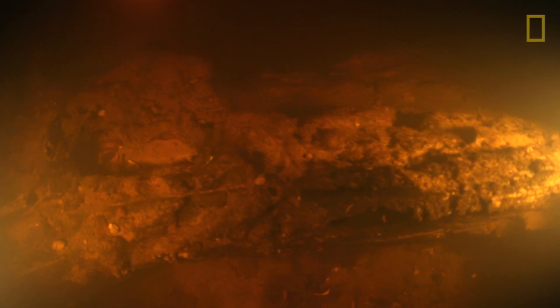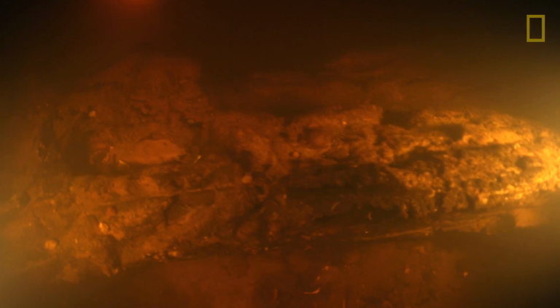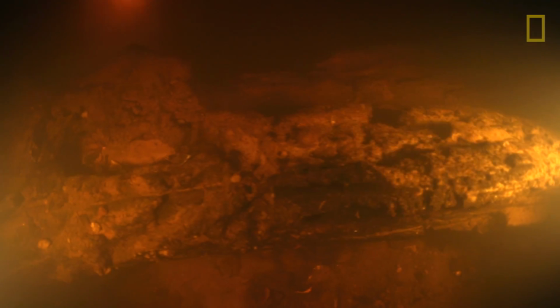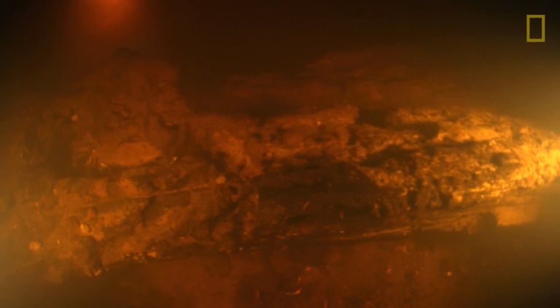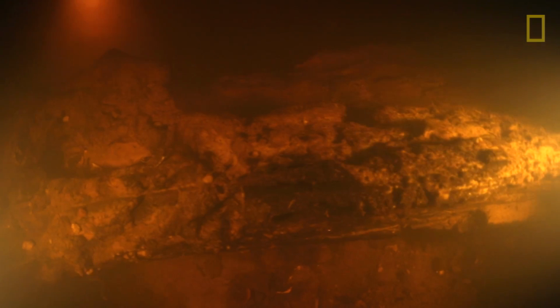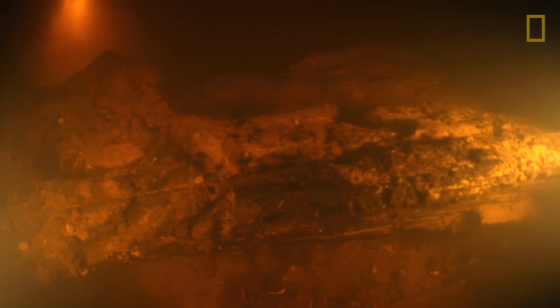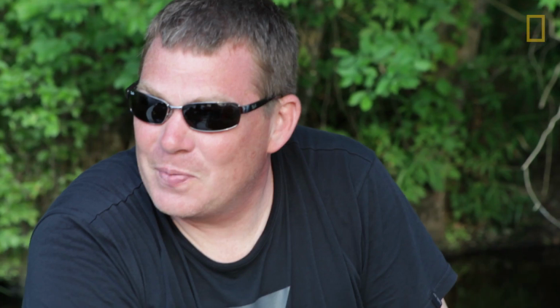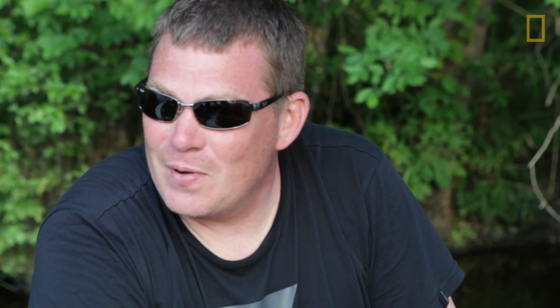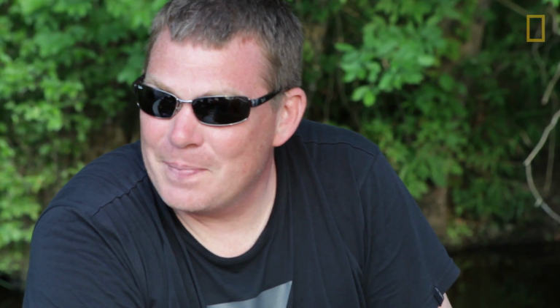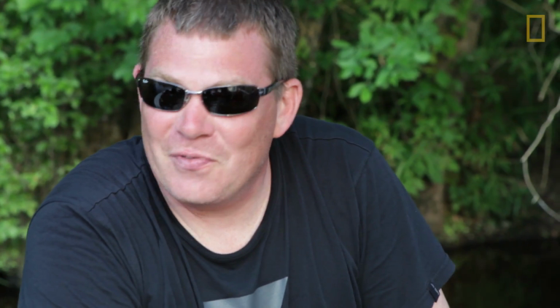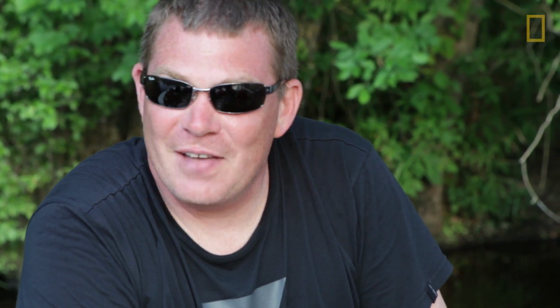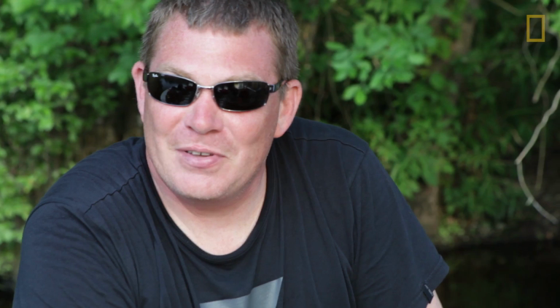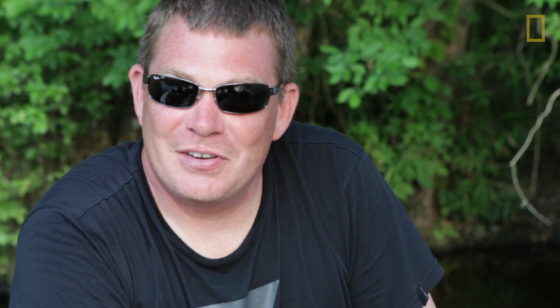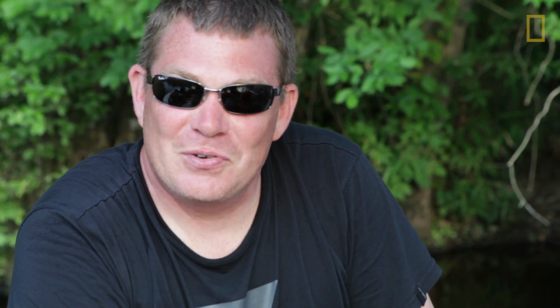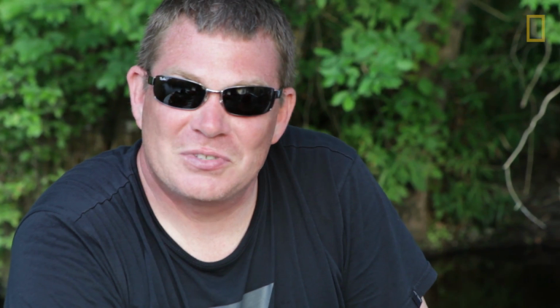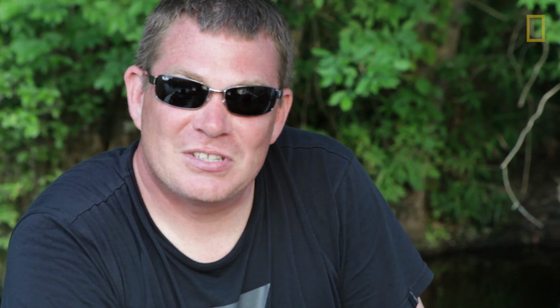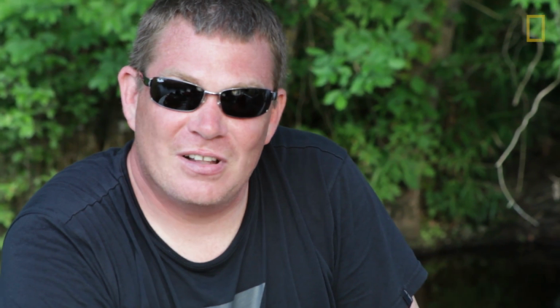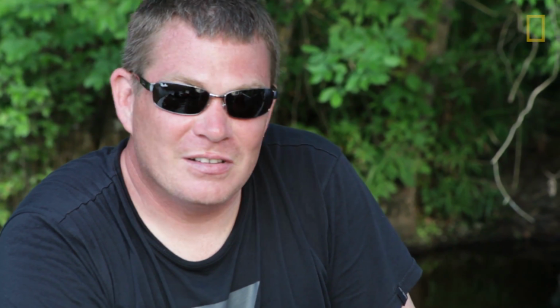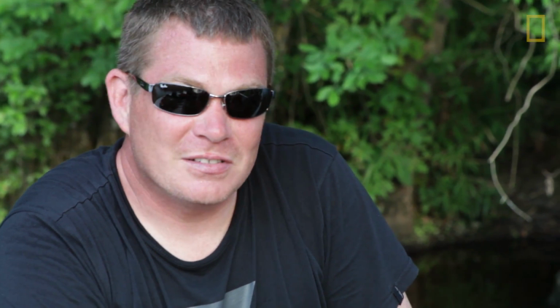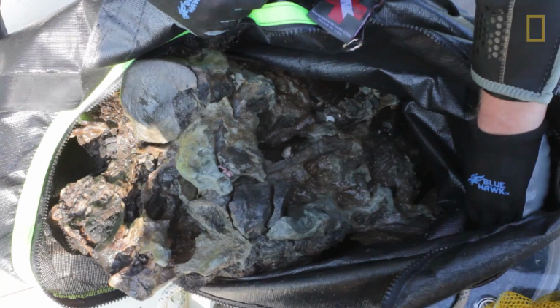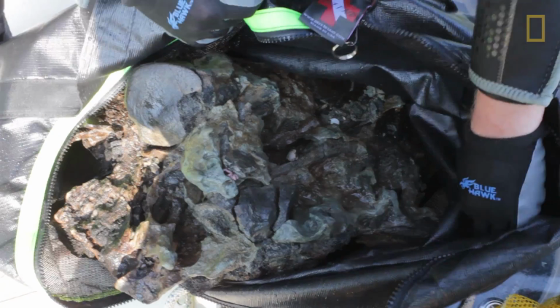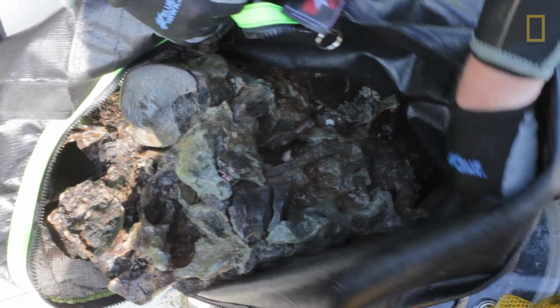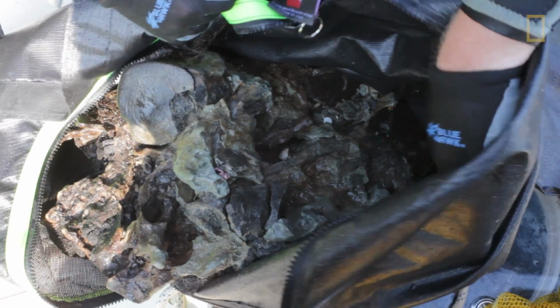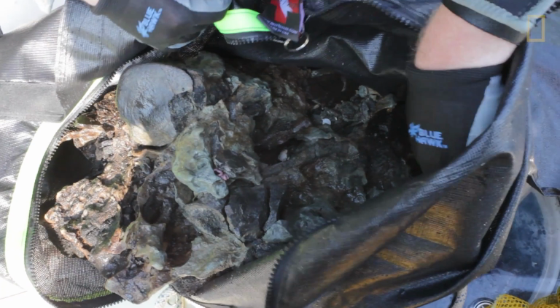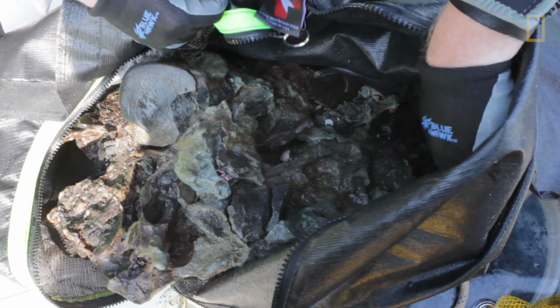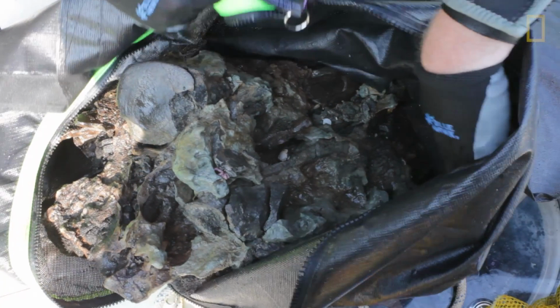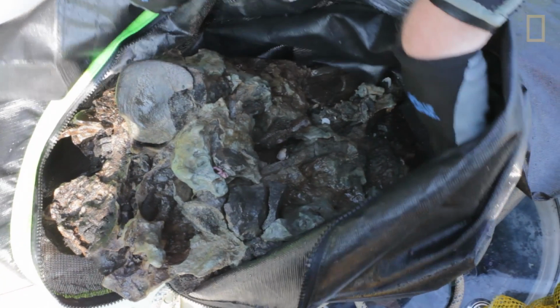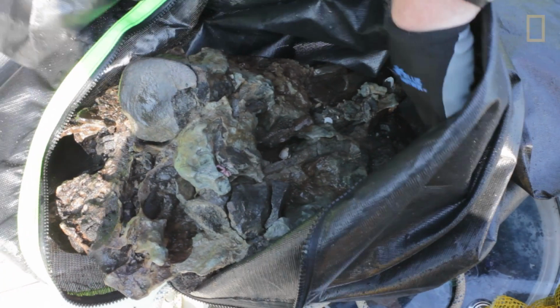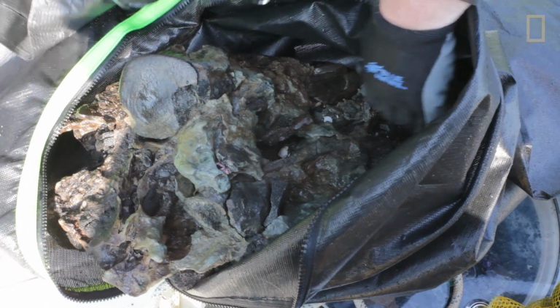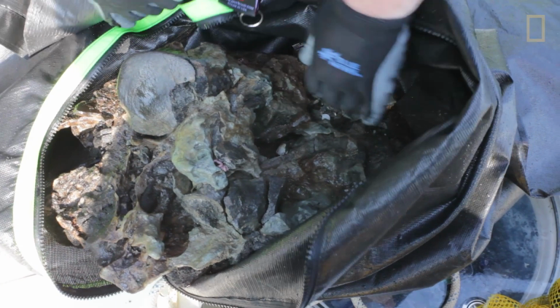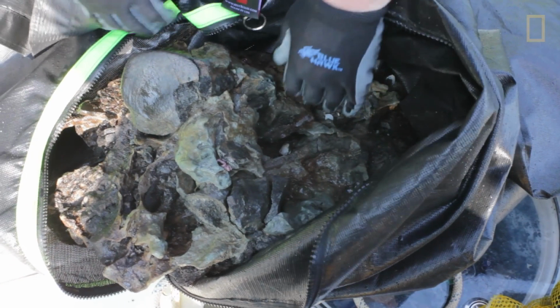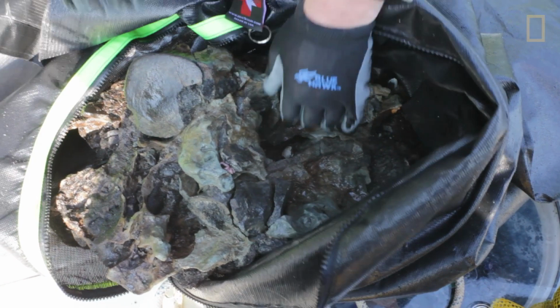Today we were able to pull up a five-million-year-old skull. This is a baleen whale skull — it's very, very large.